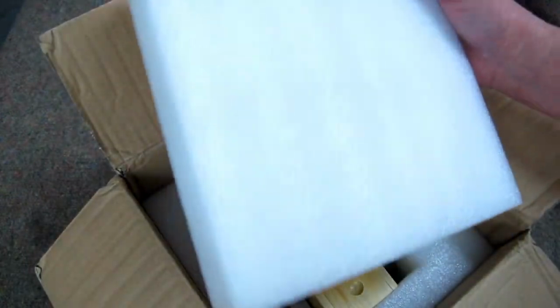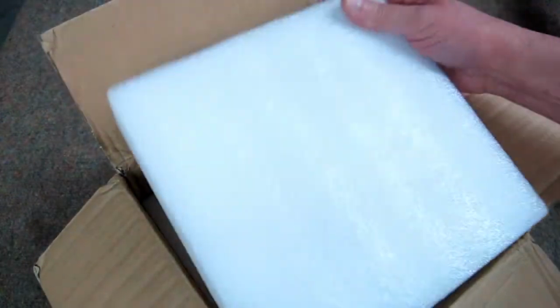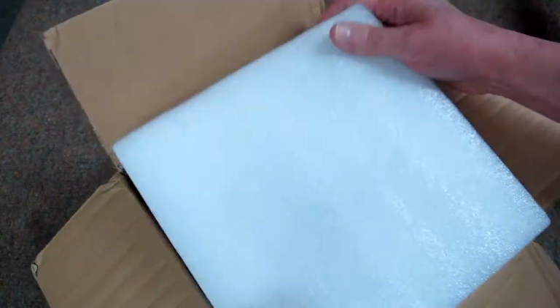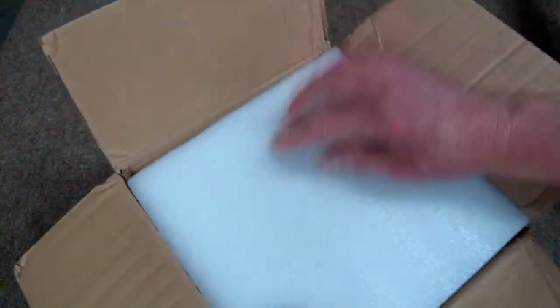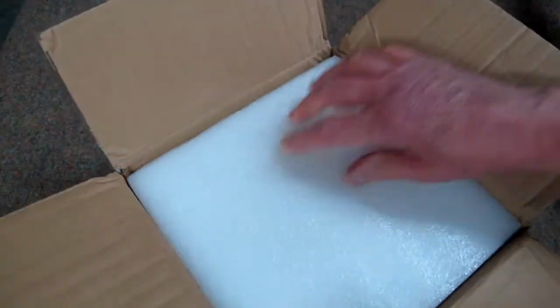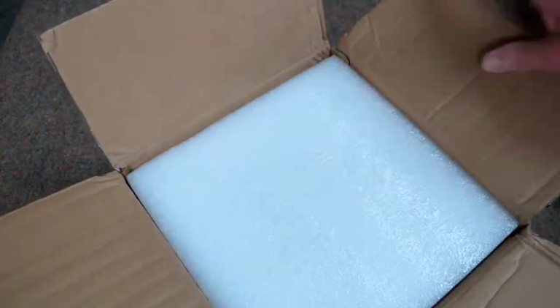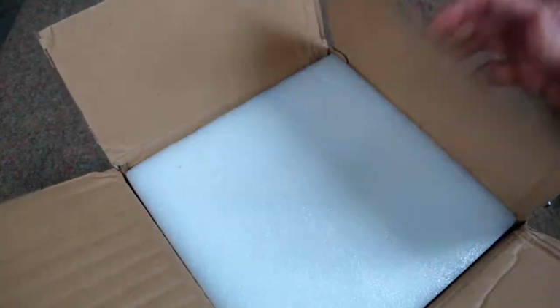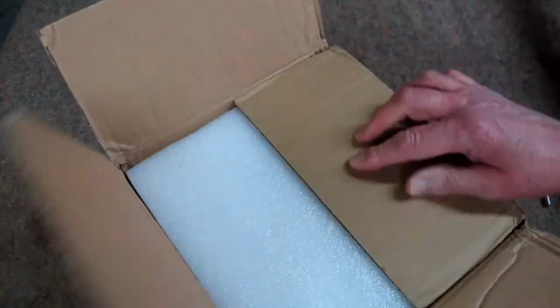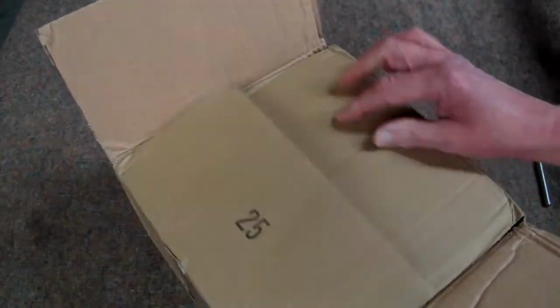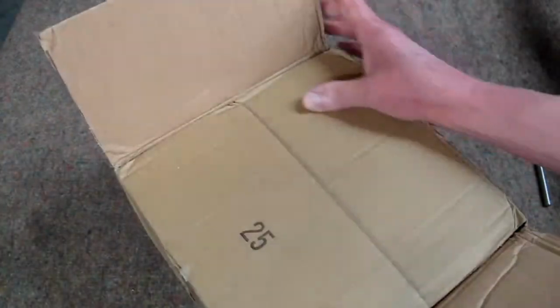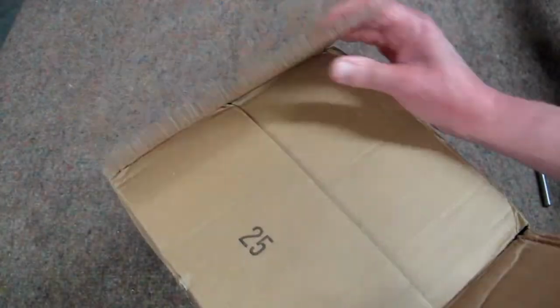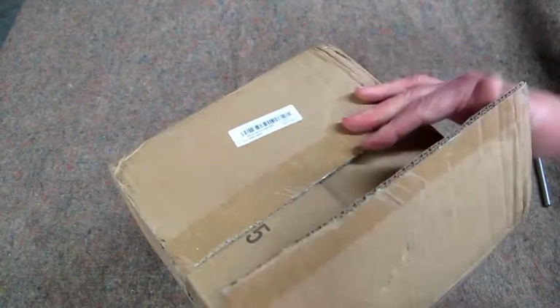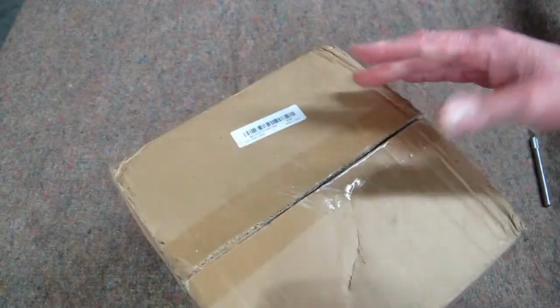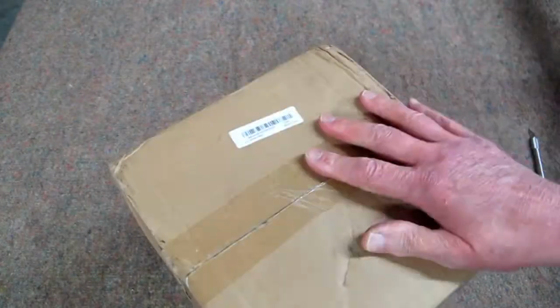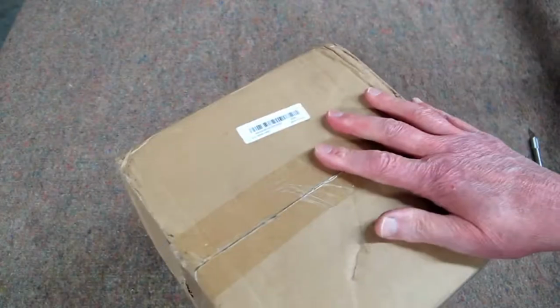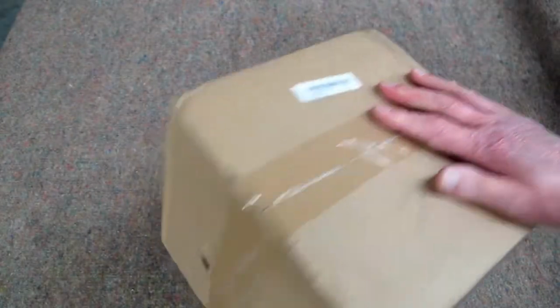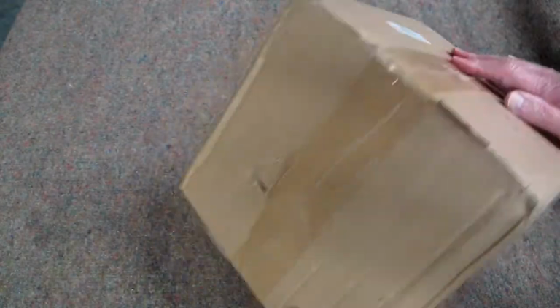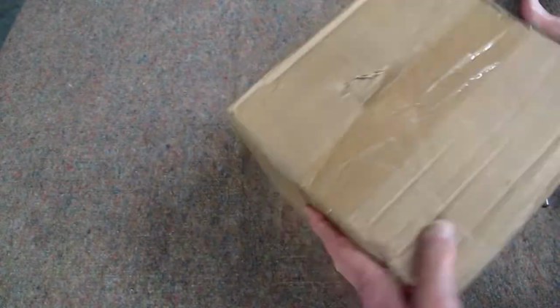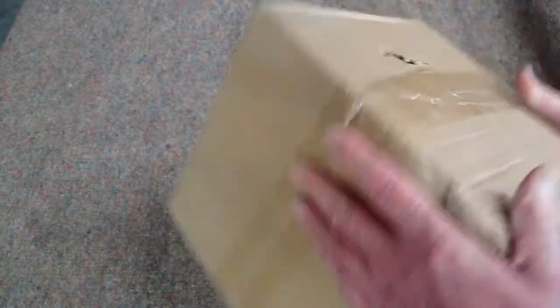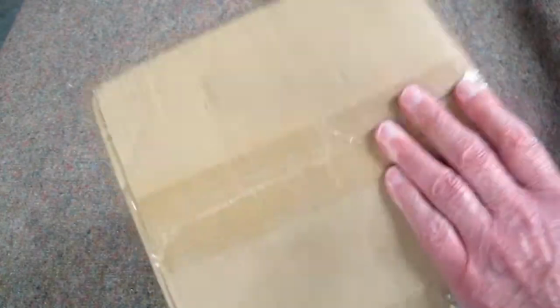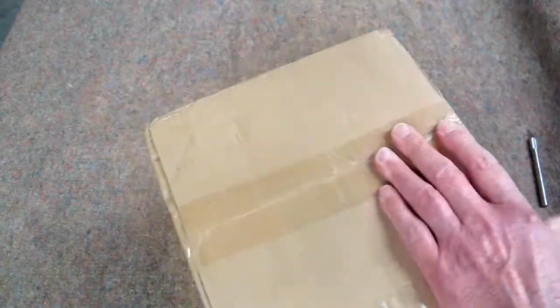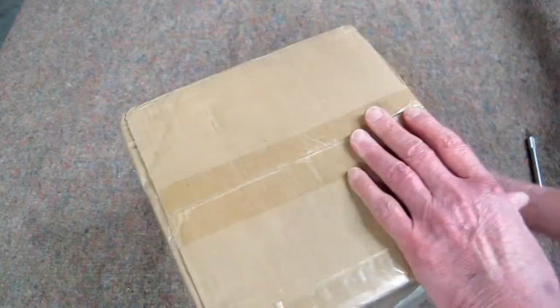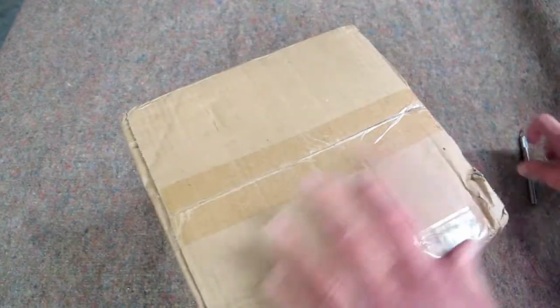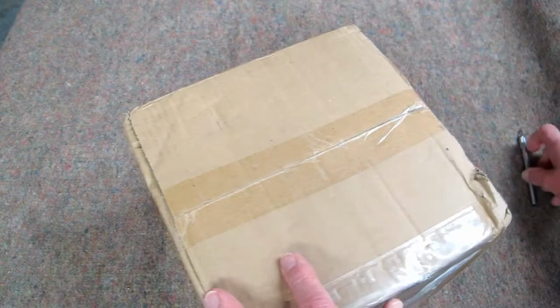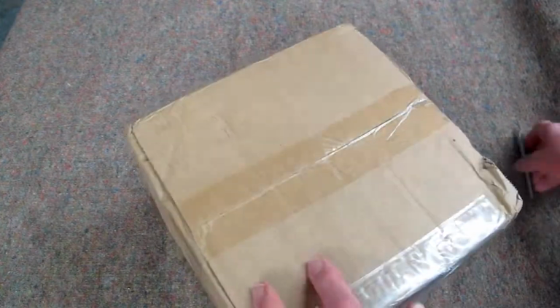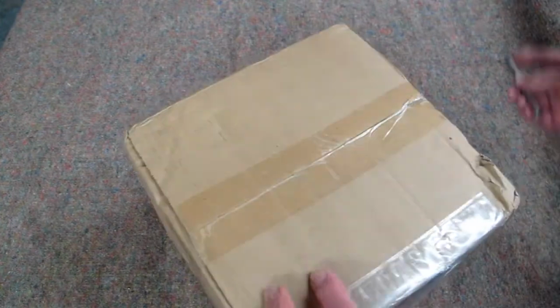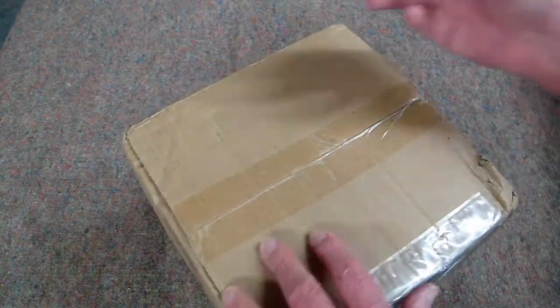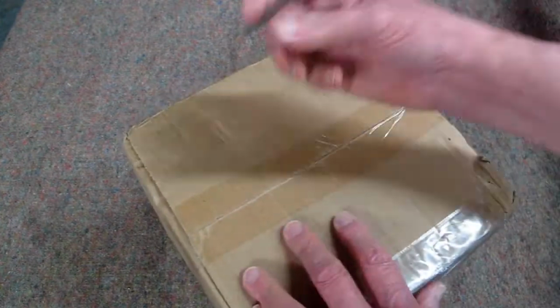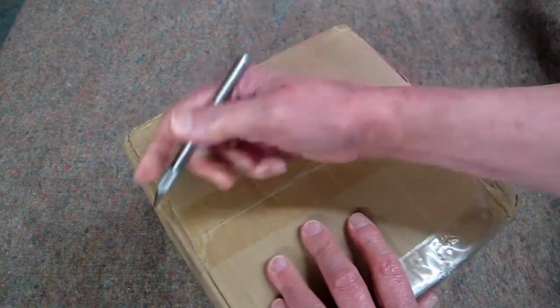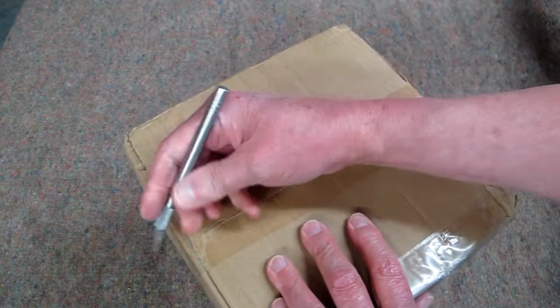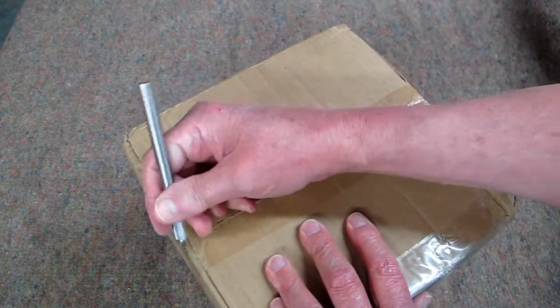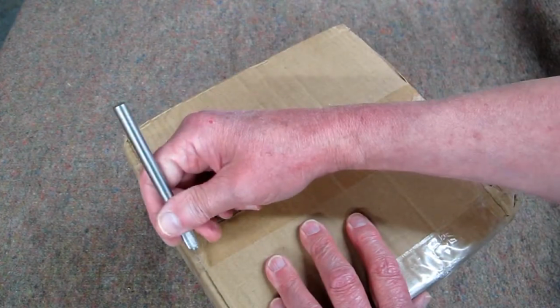I have about an 80% batting average for opening these up upside down.